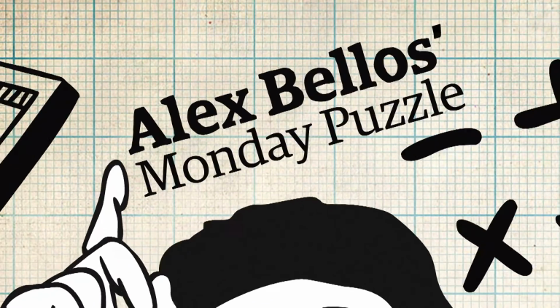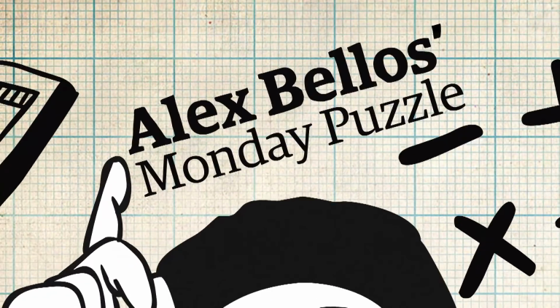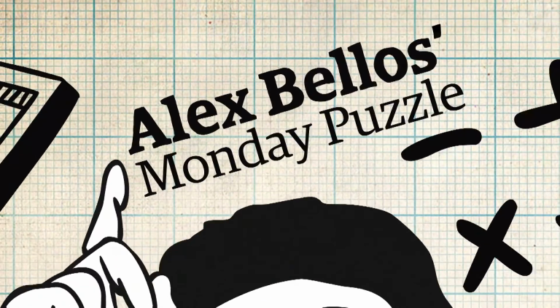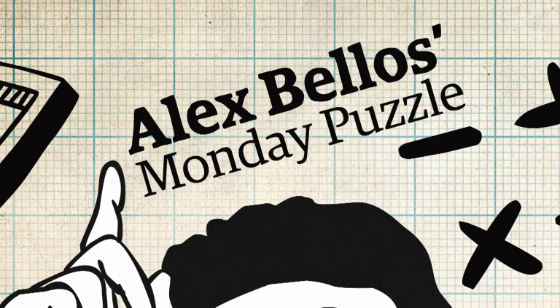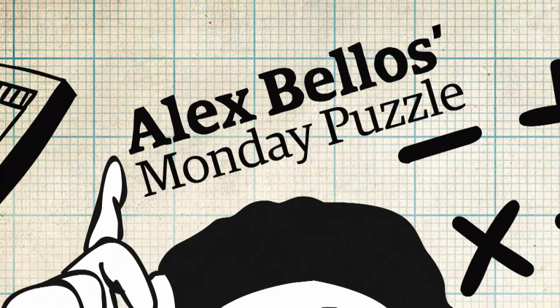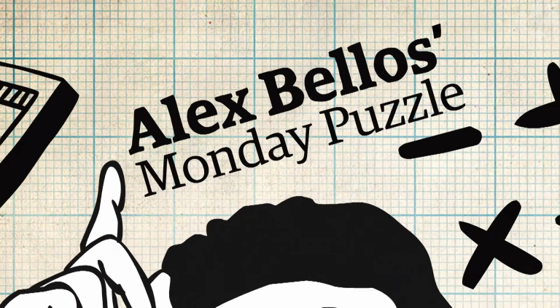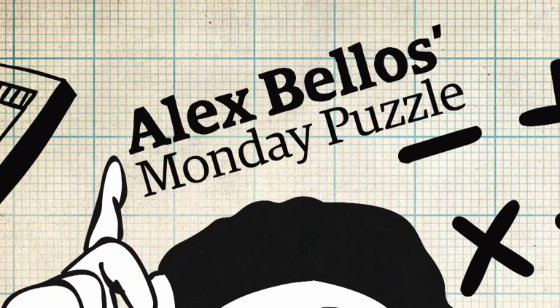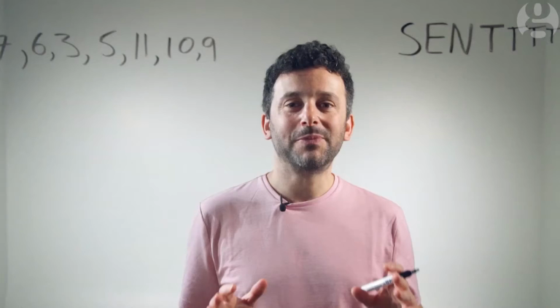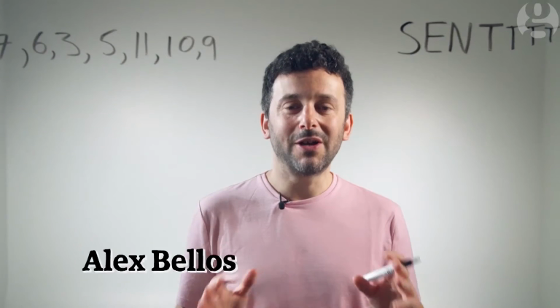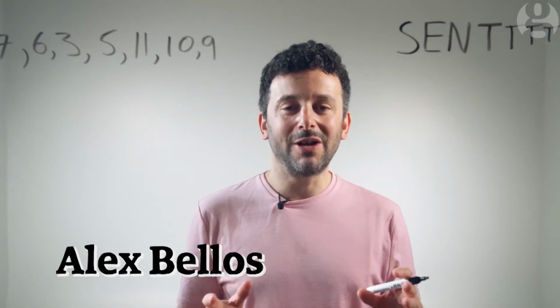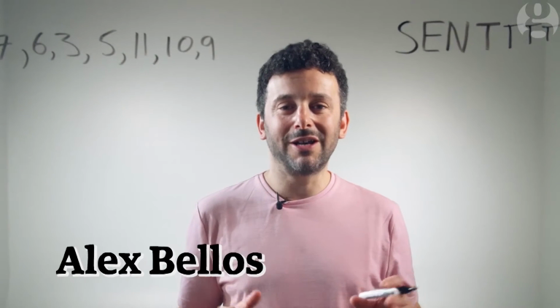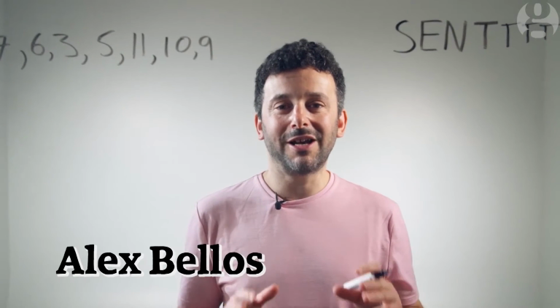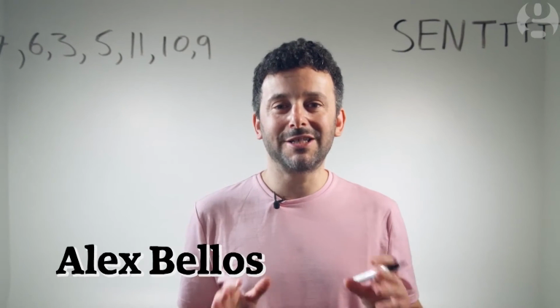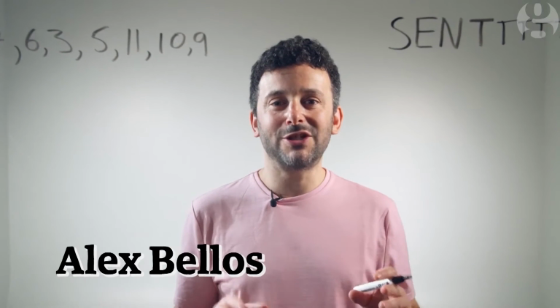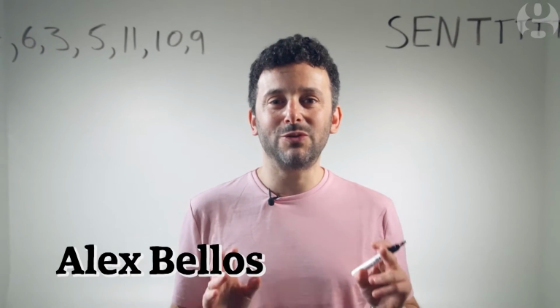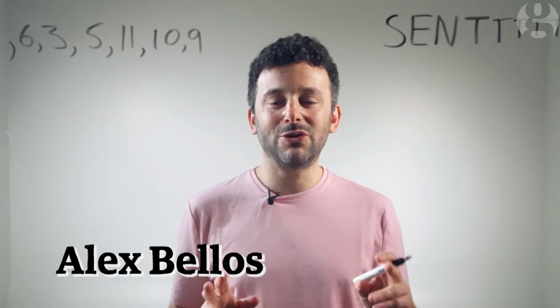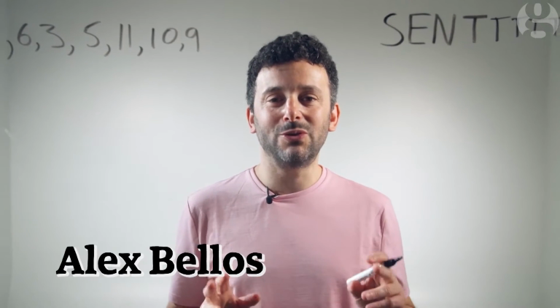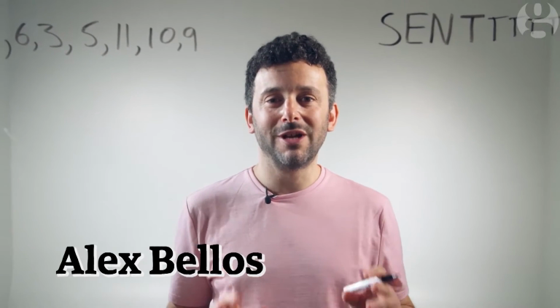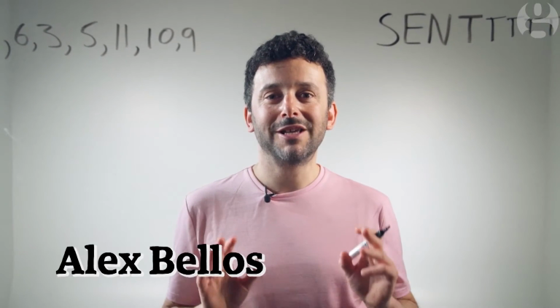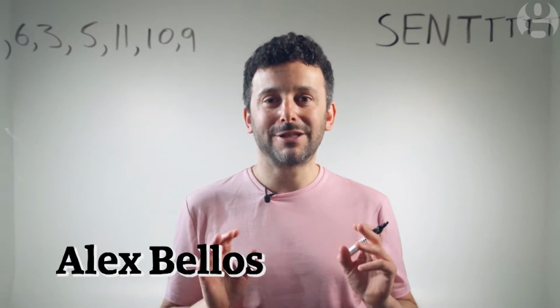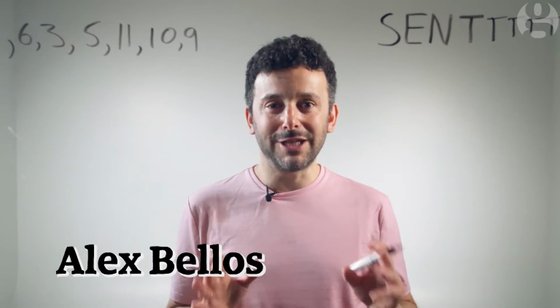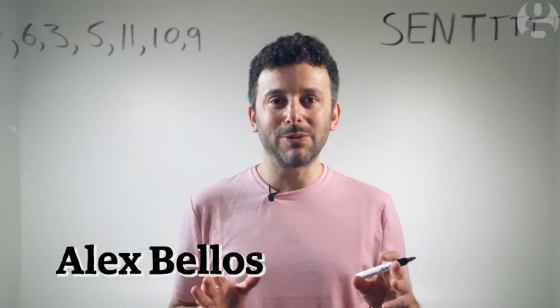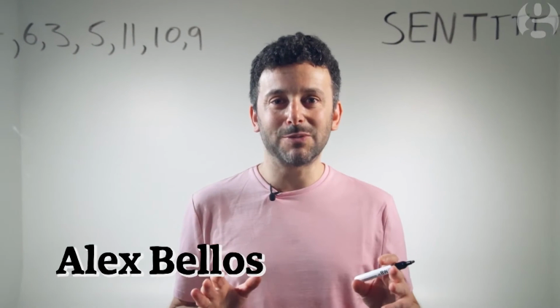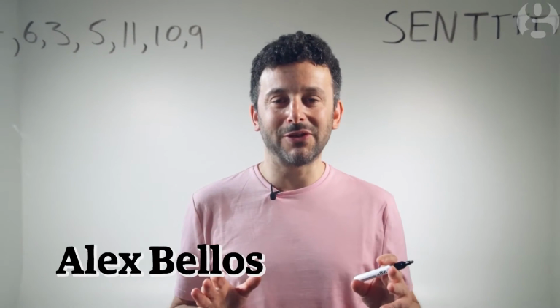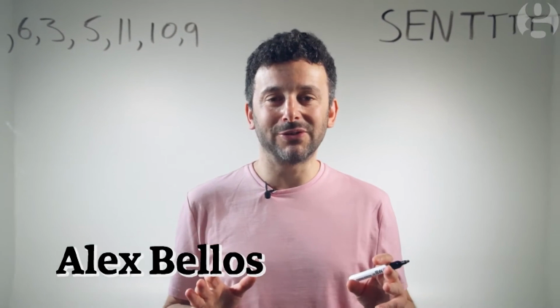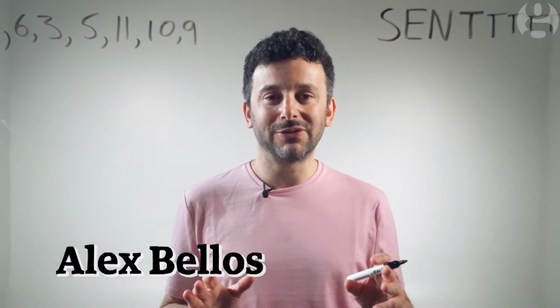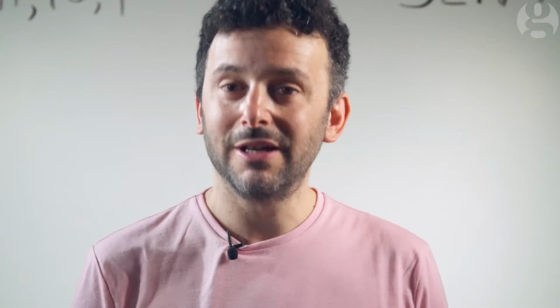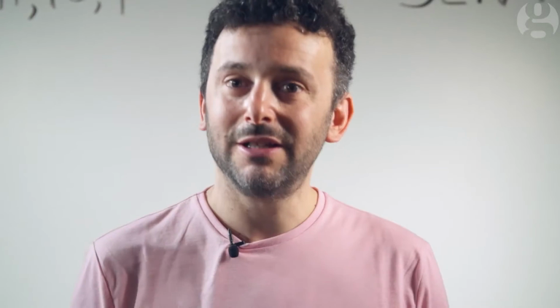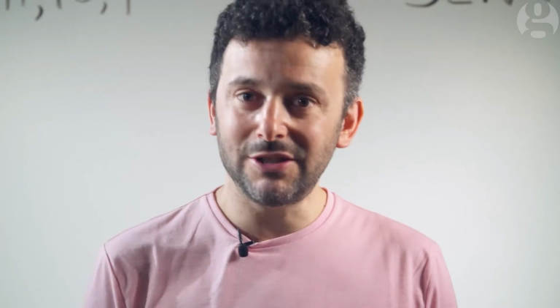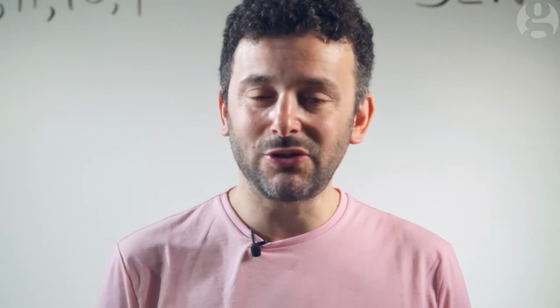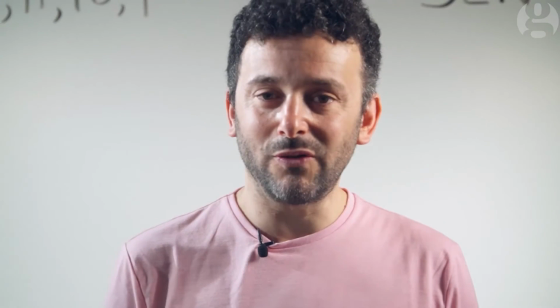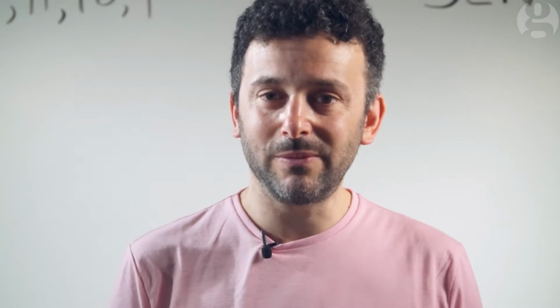Hi, welcome back. Earlier, I sent you two sequence puzzles. Did you solve them?